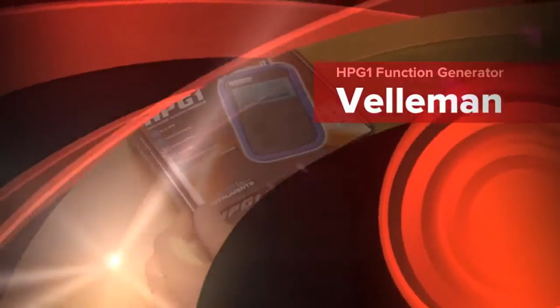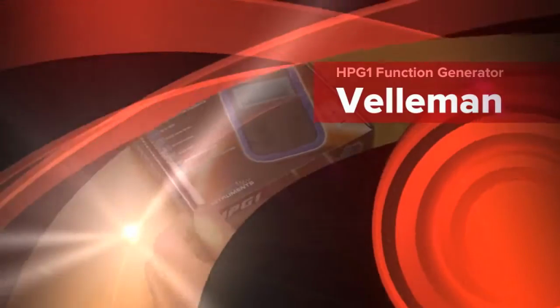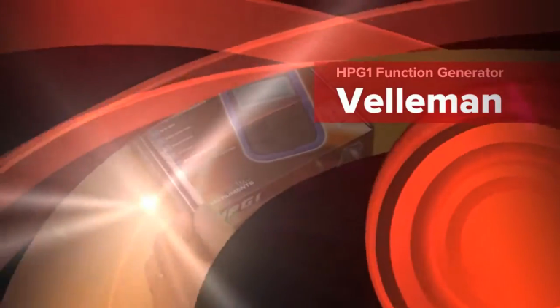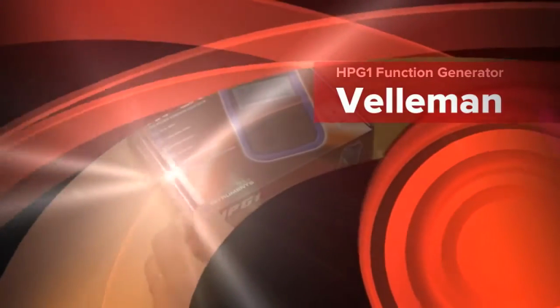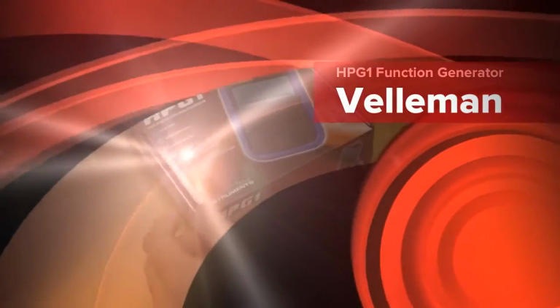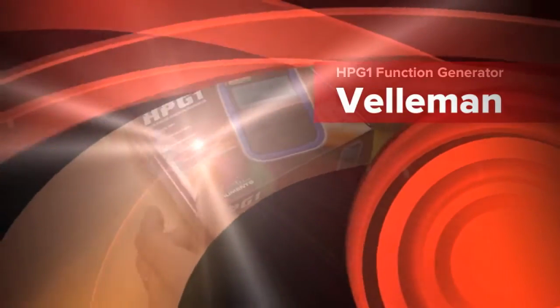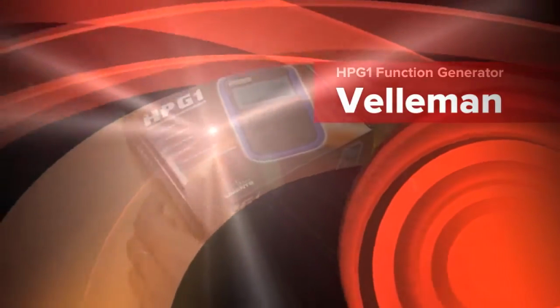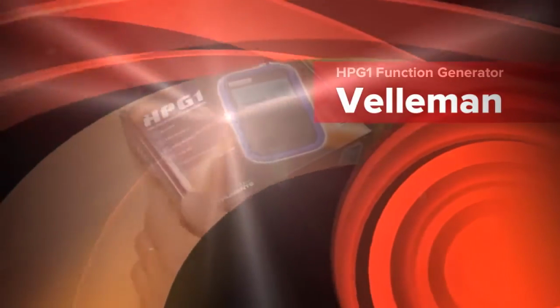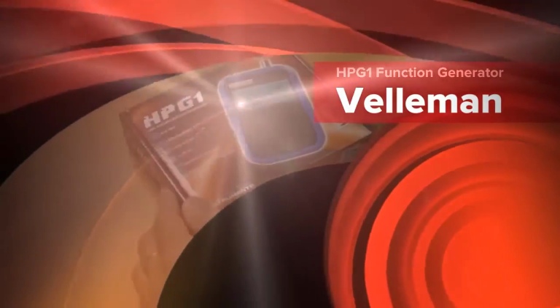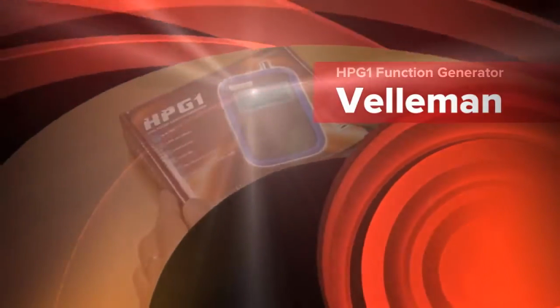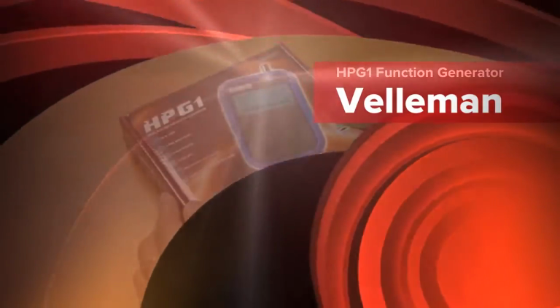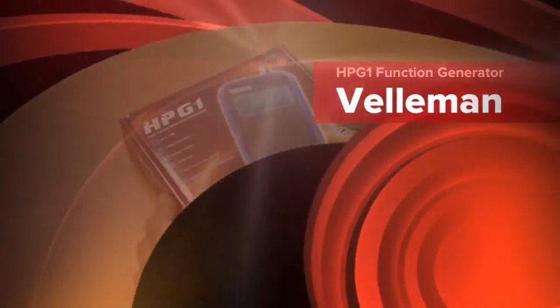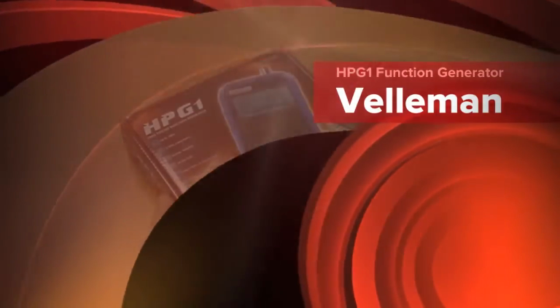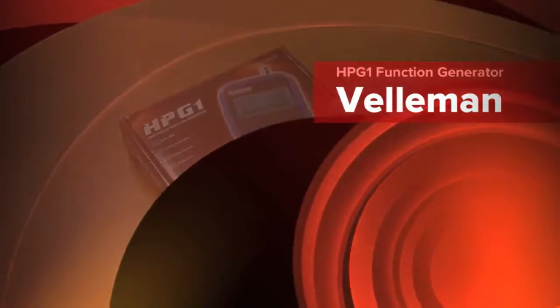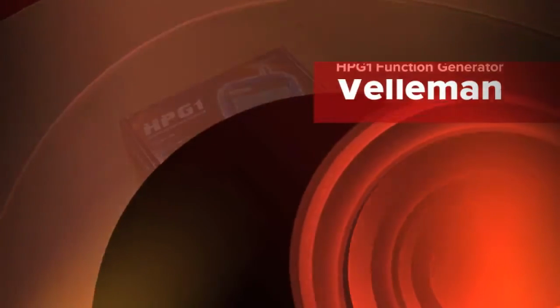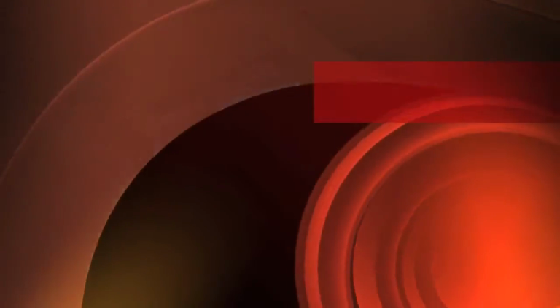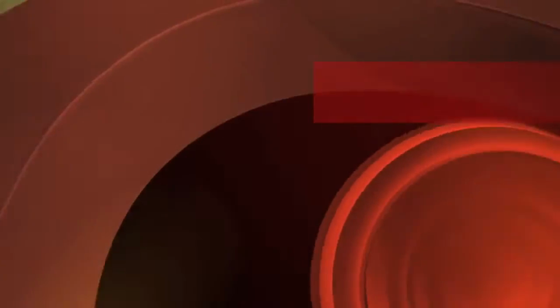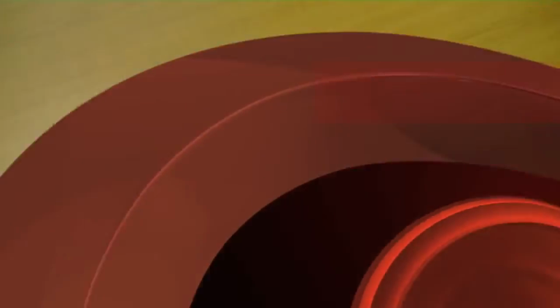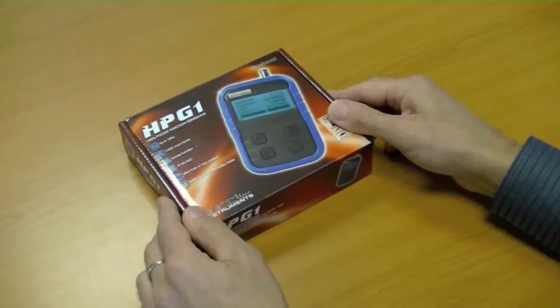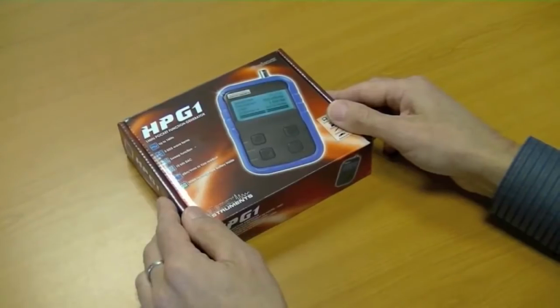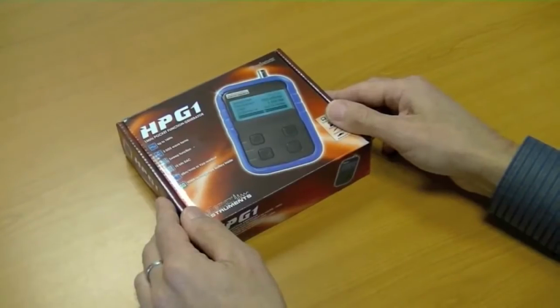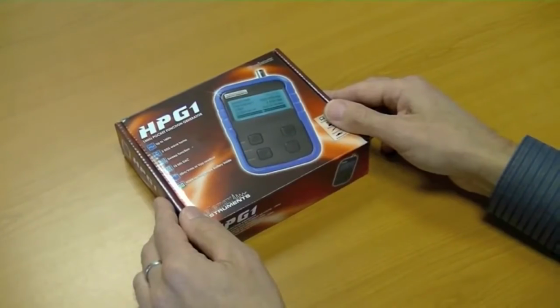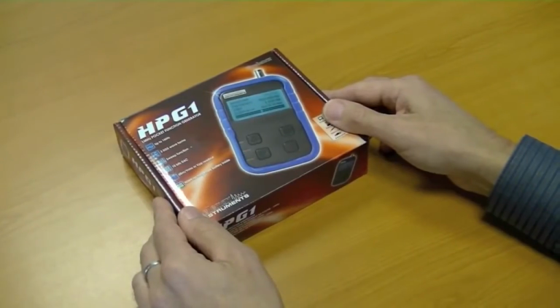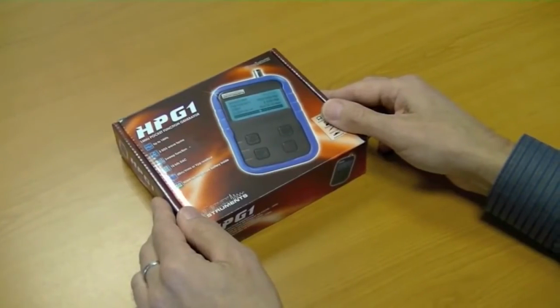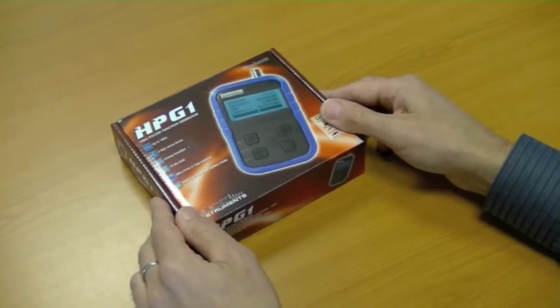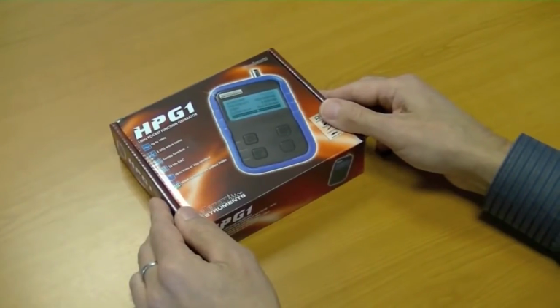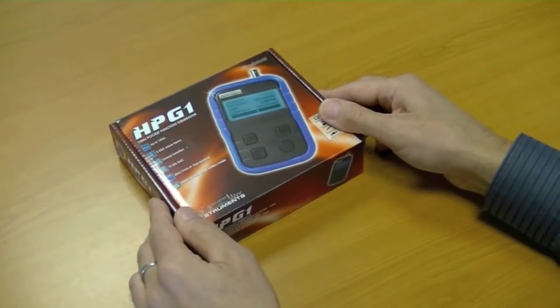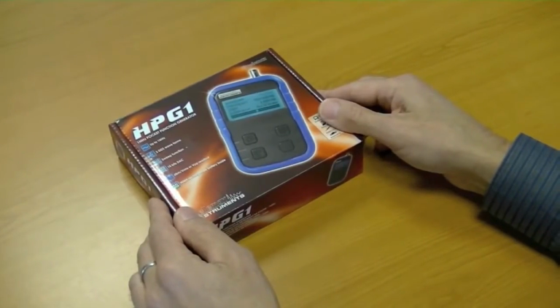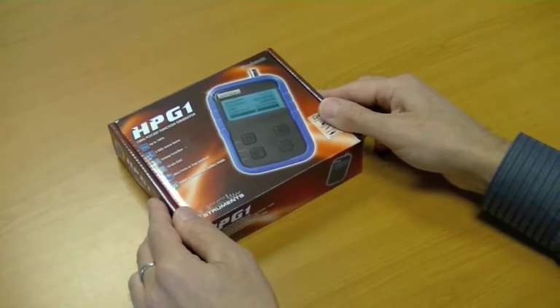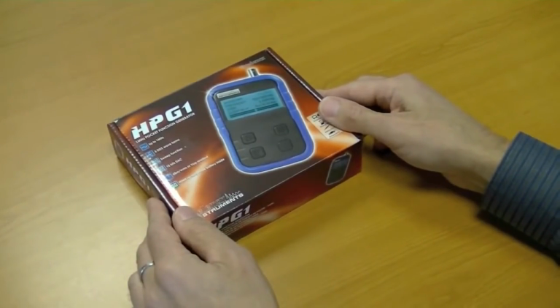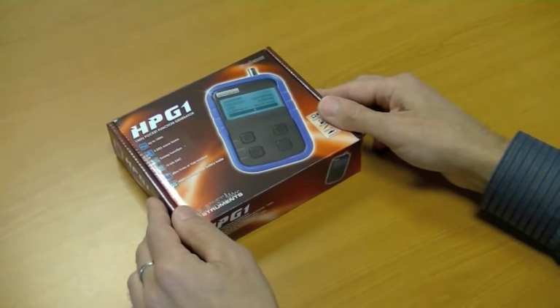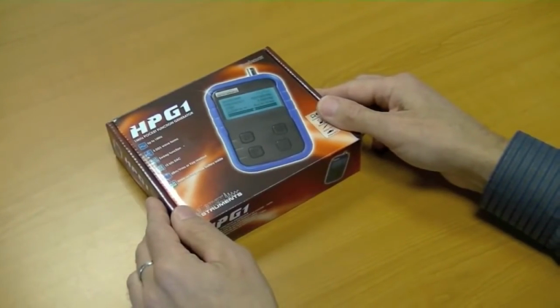Here we have the HPG1 Pocket Function Generator.